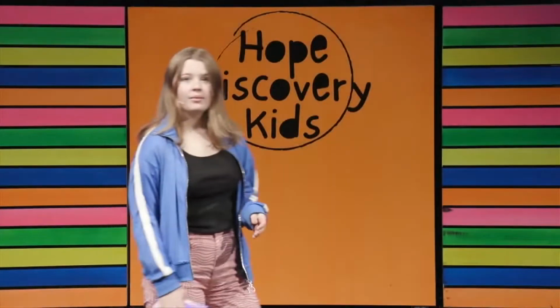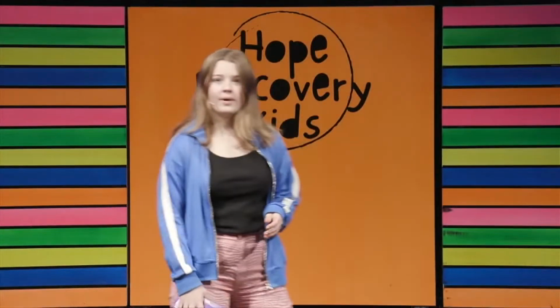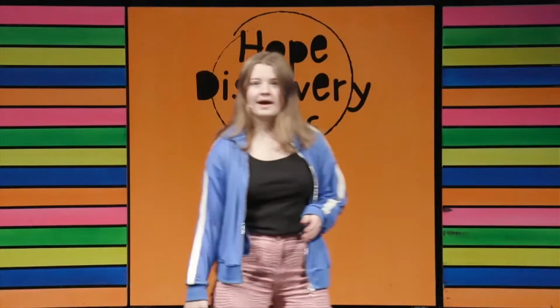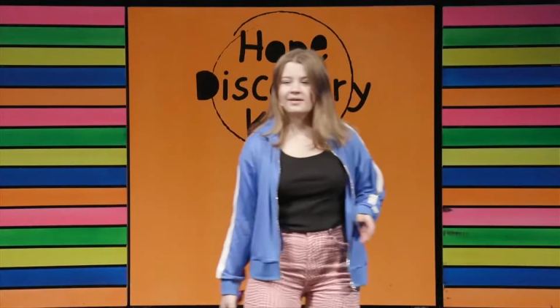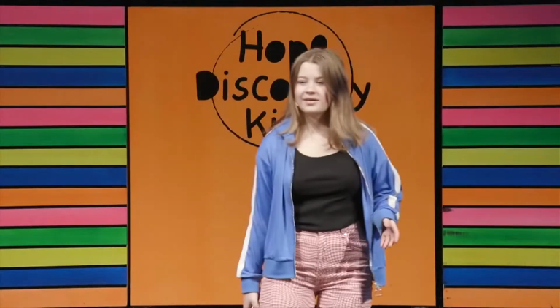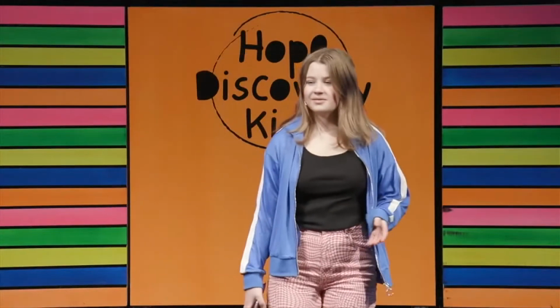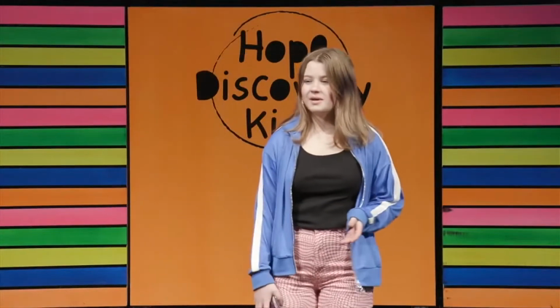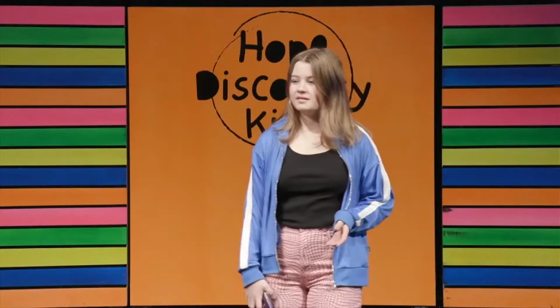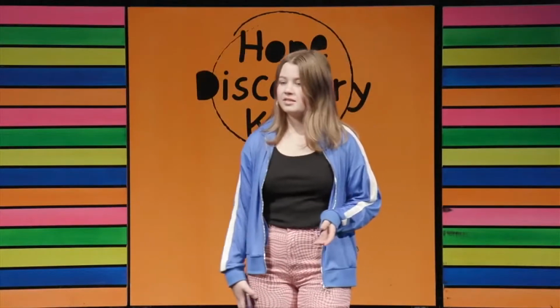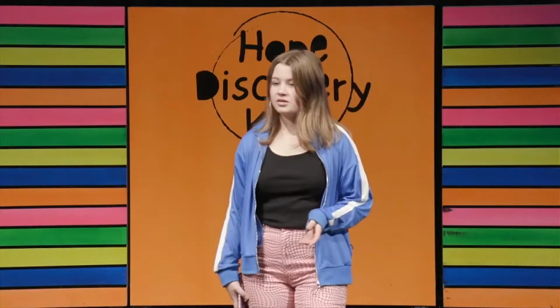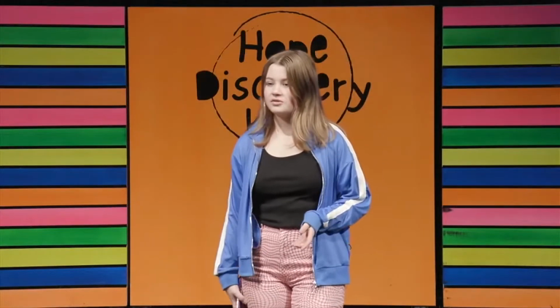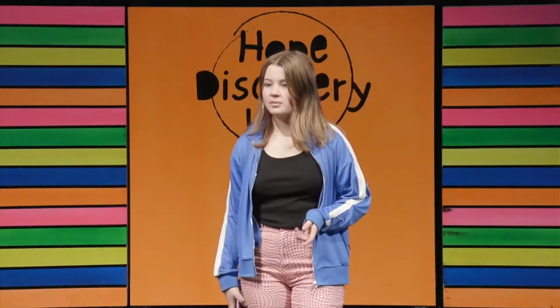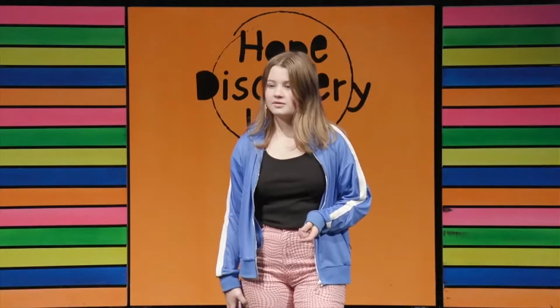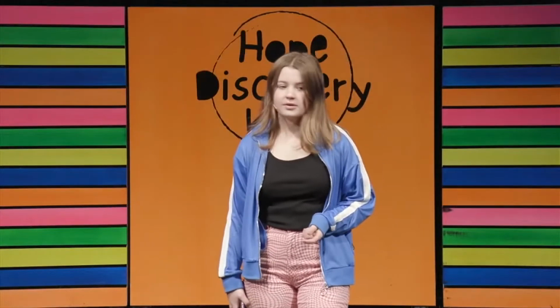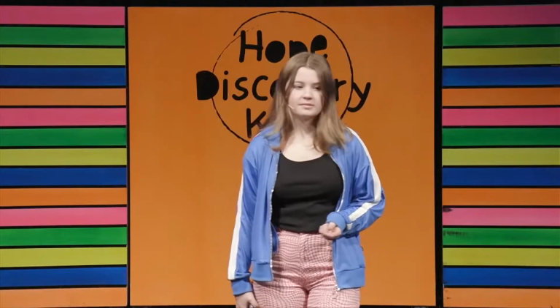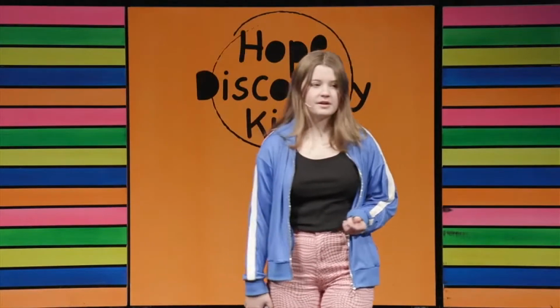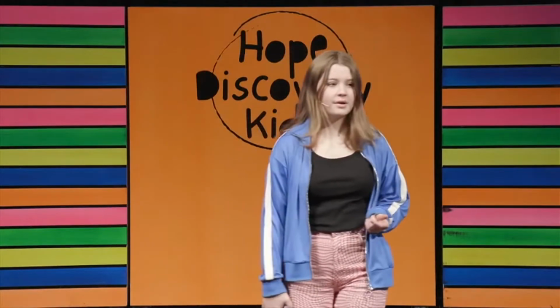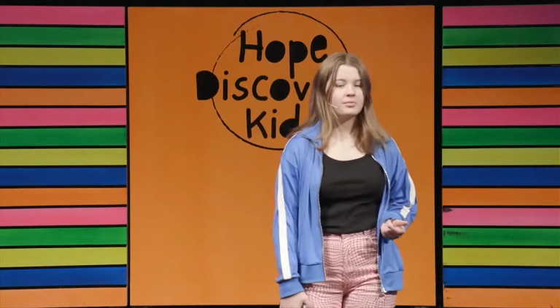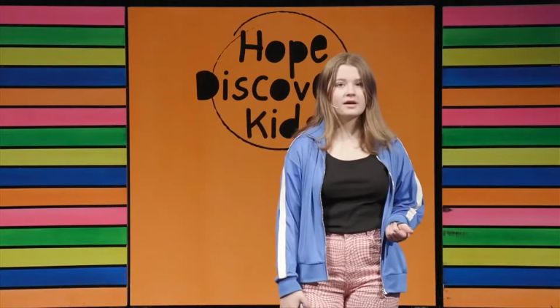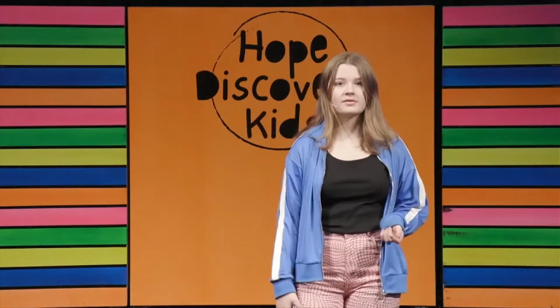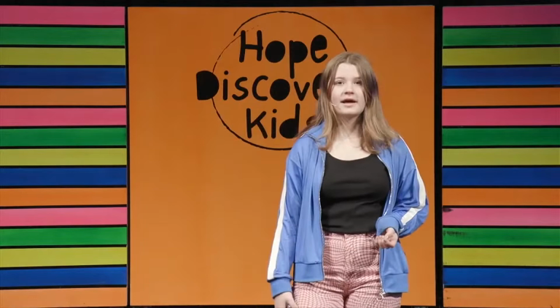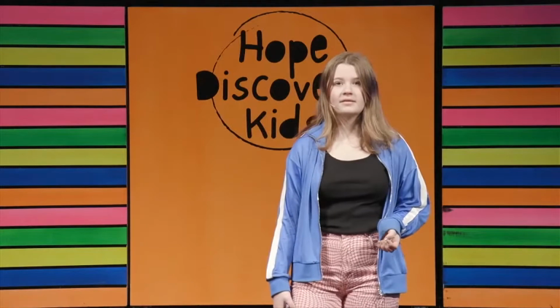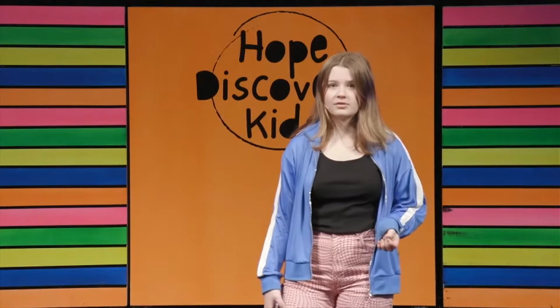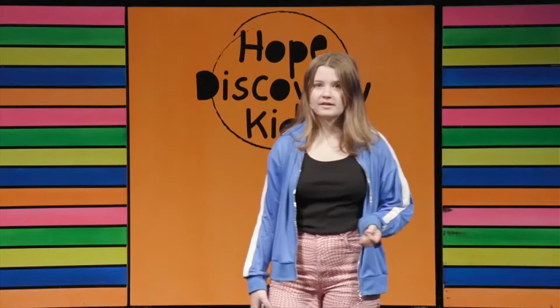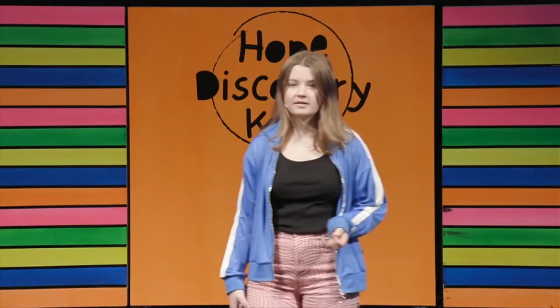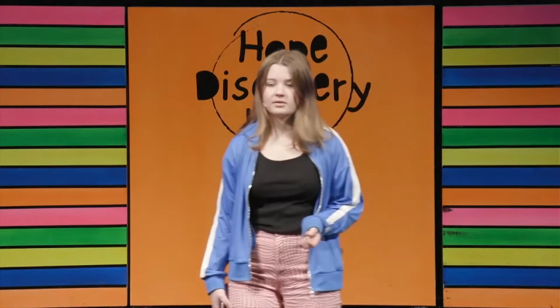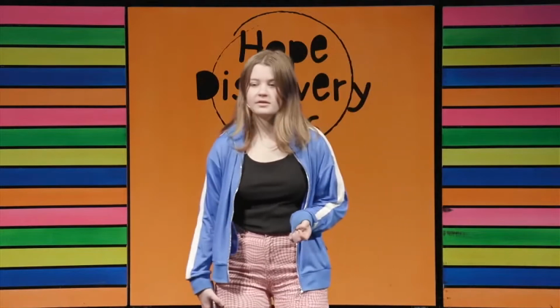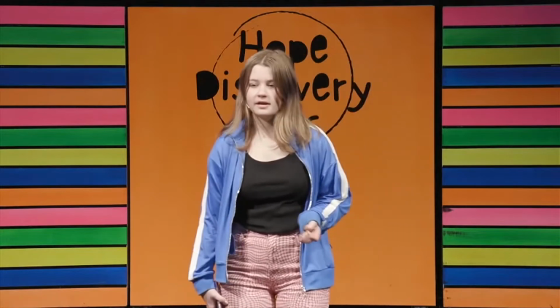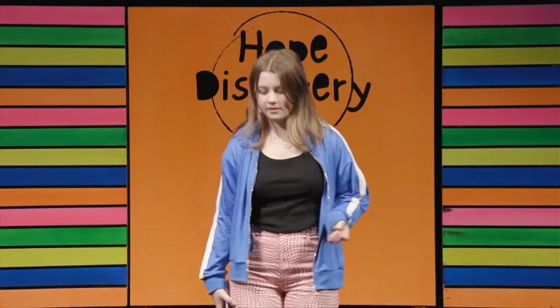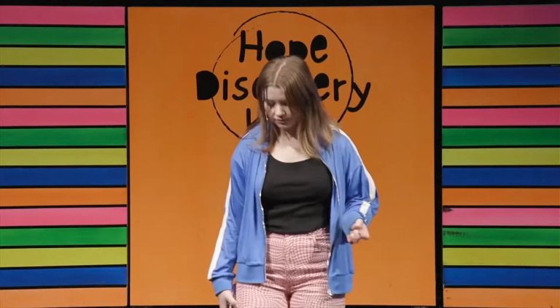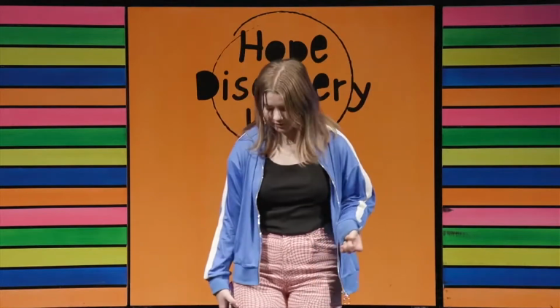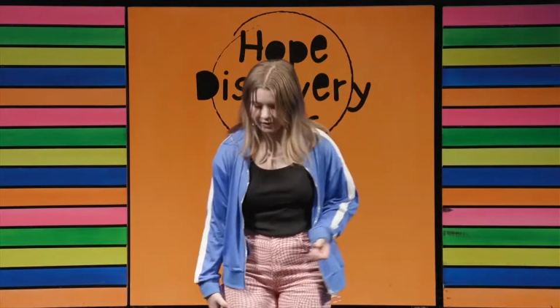Wow, that was amazing. Thank you so much, worship team. I hope you guys online were dancing along to that because that was really great.